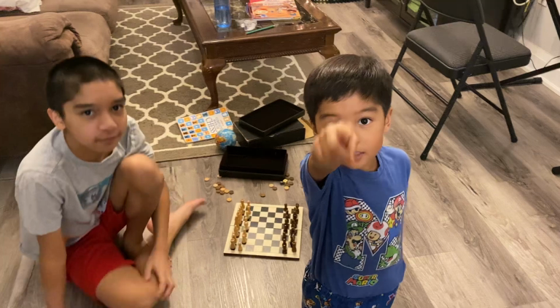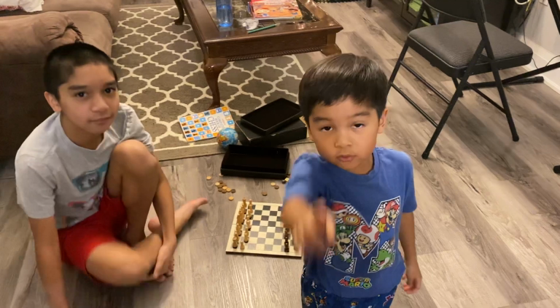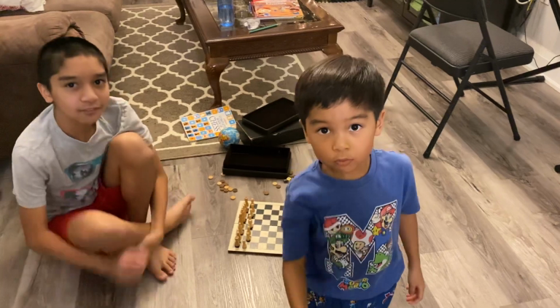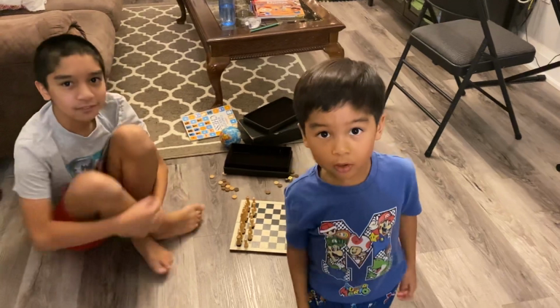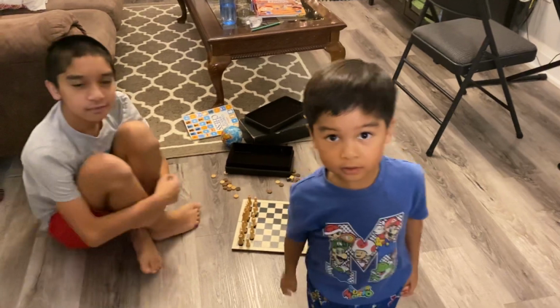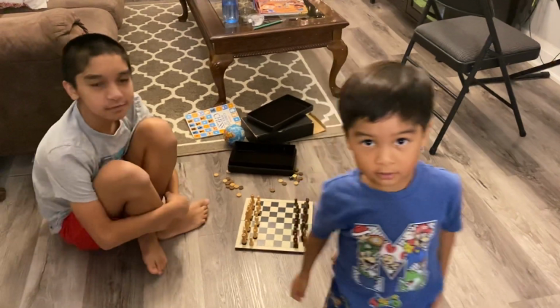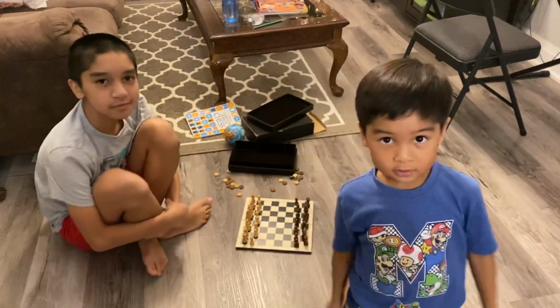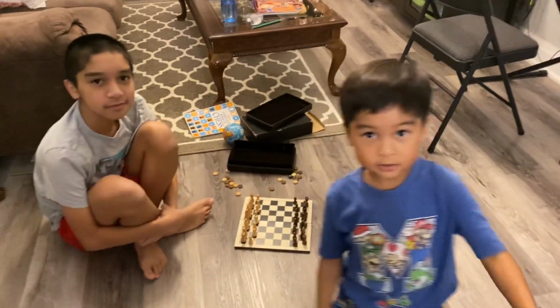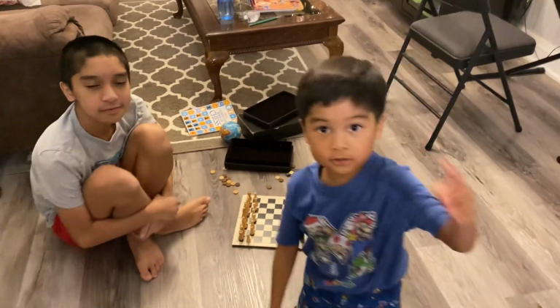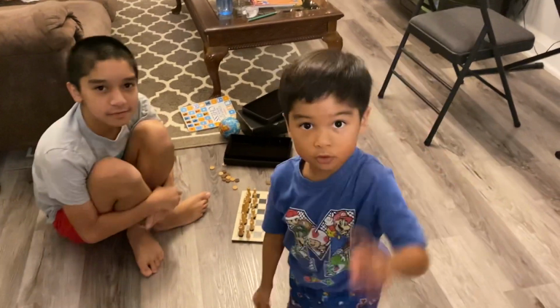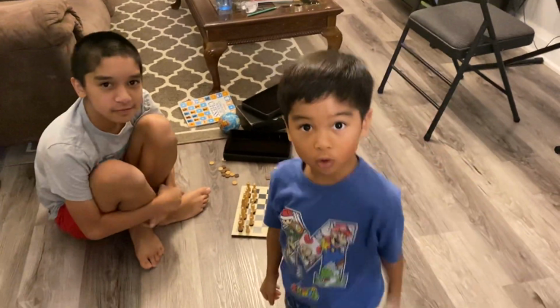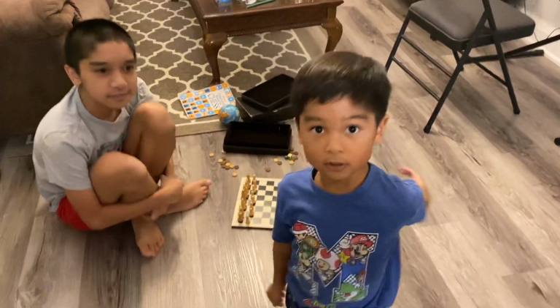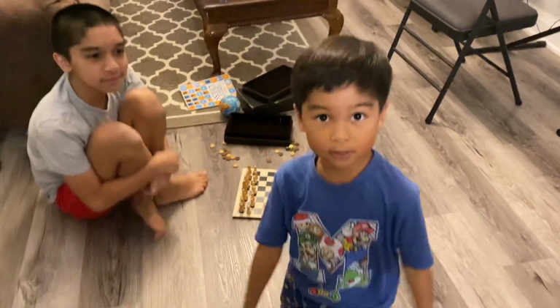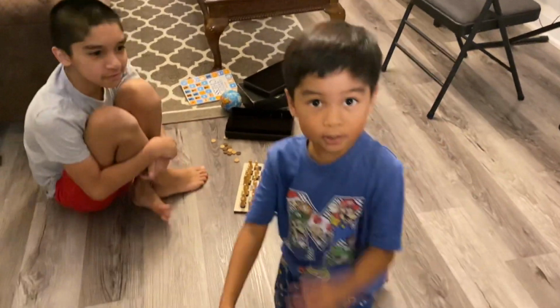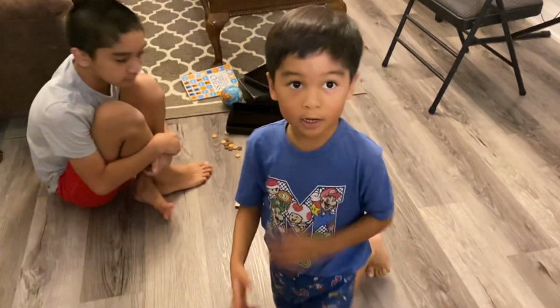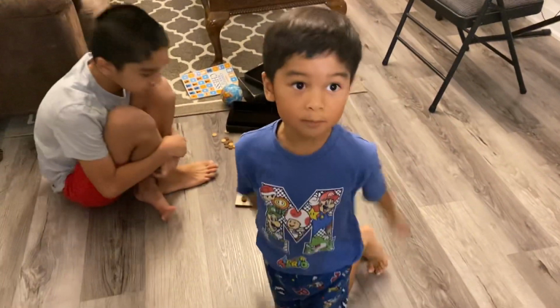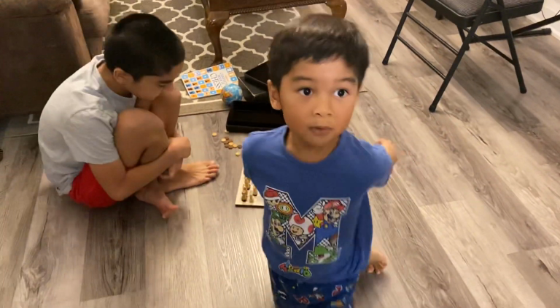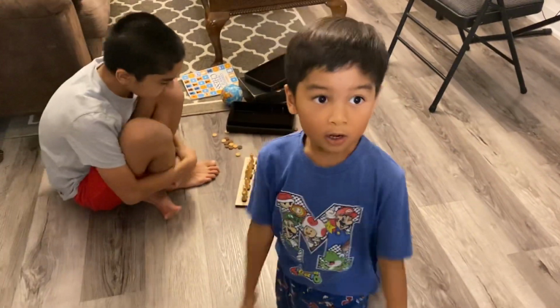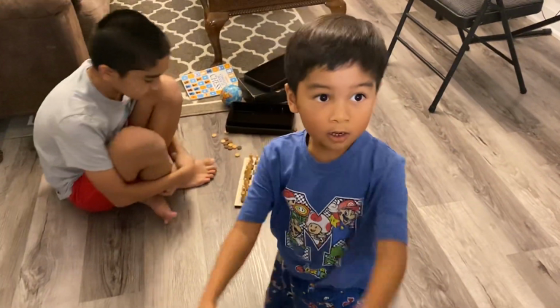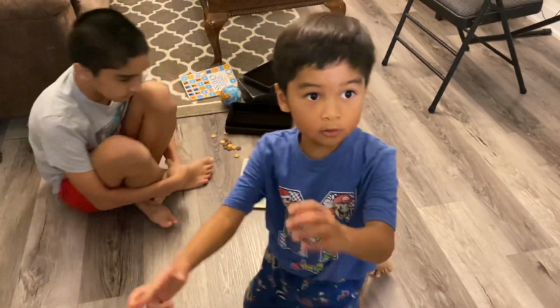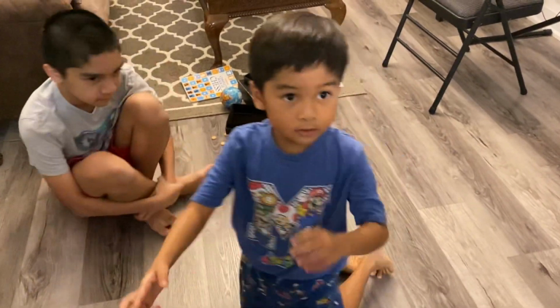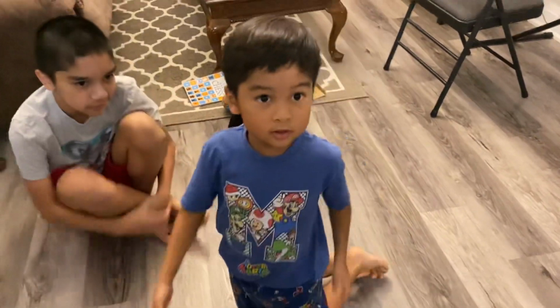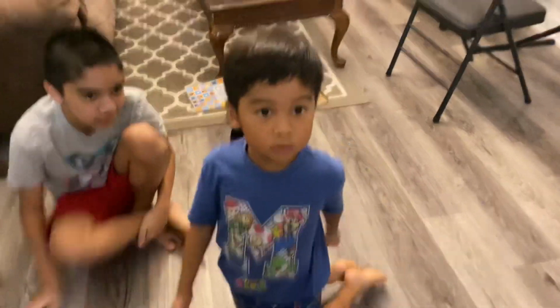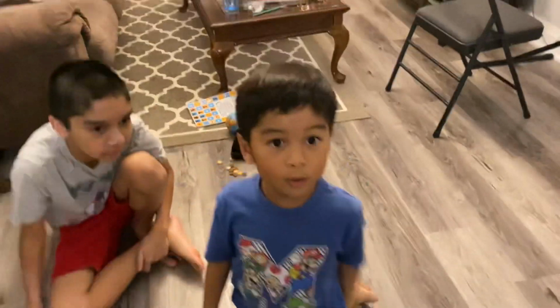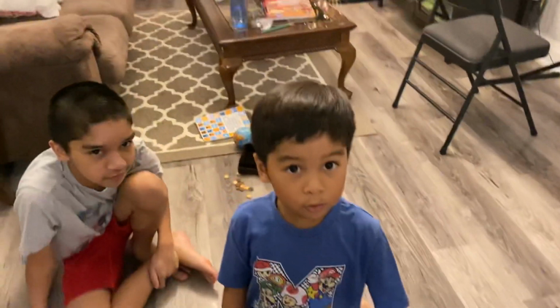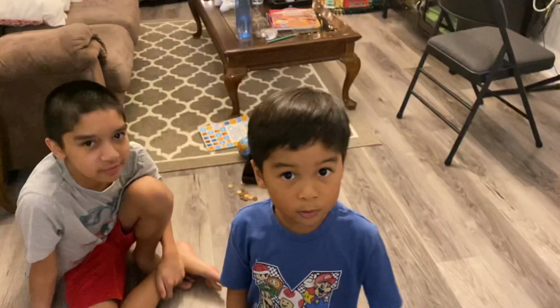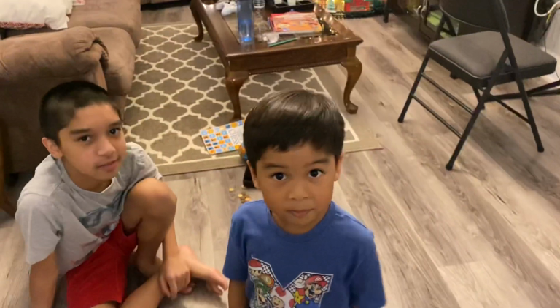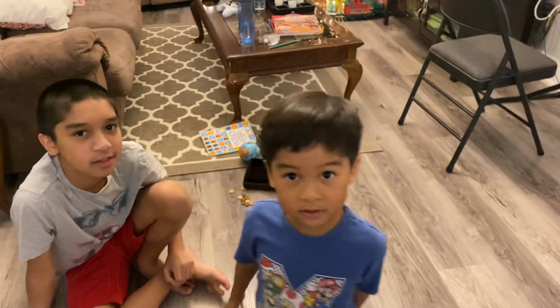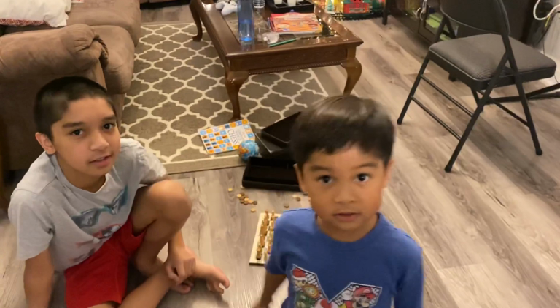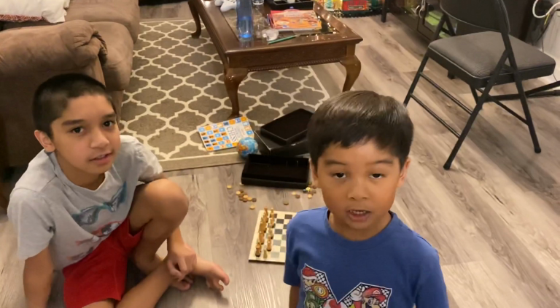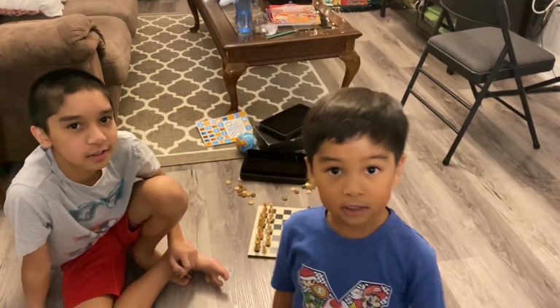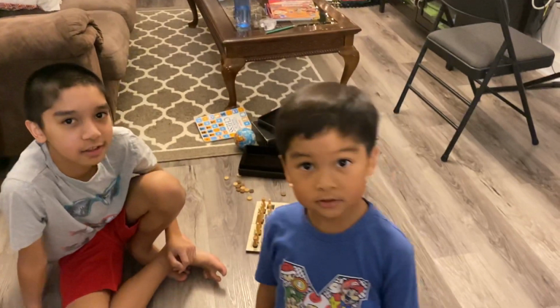Hi everyone, it's yawning time. I'm ready to face us.